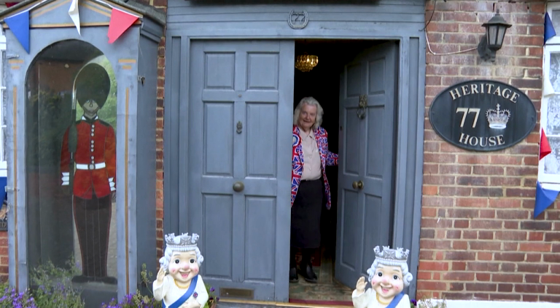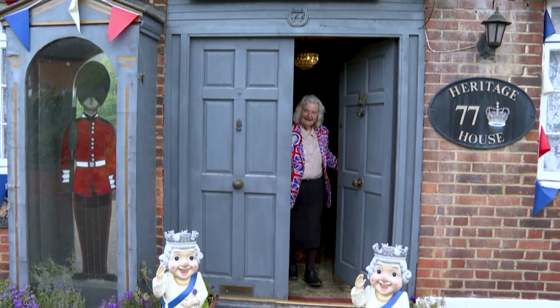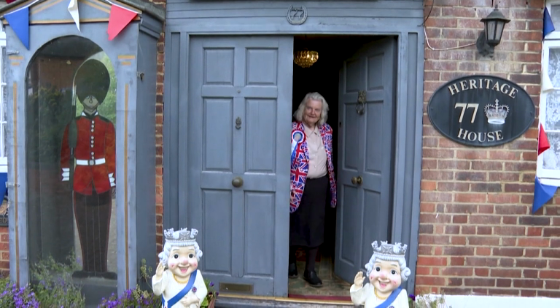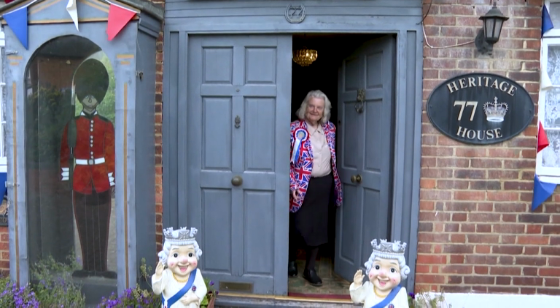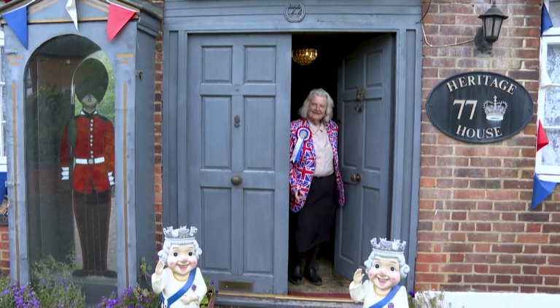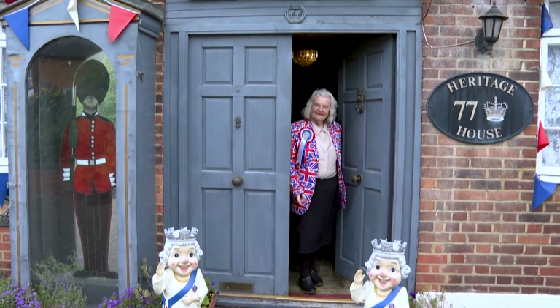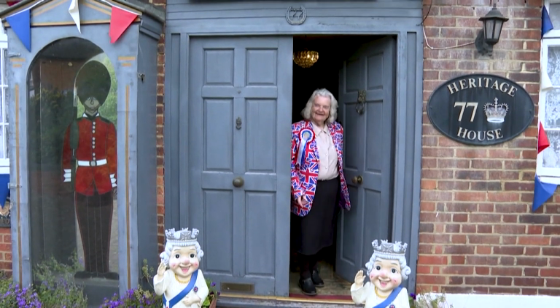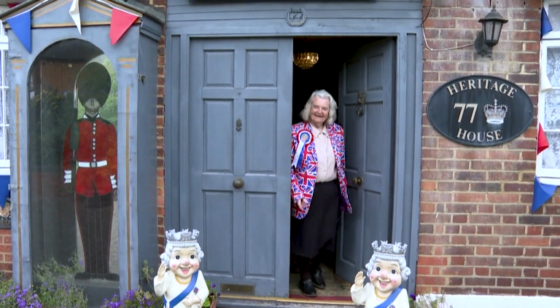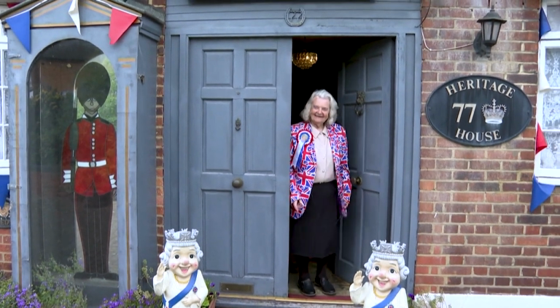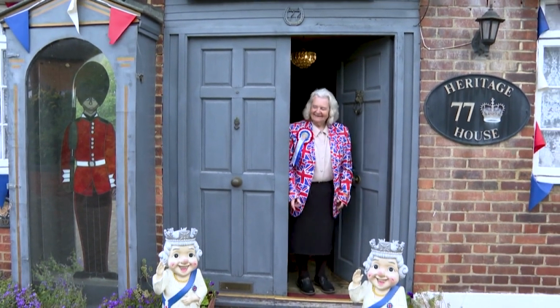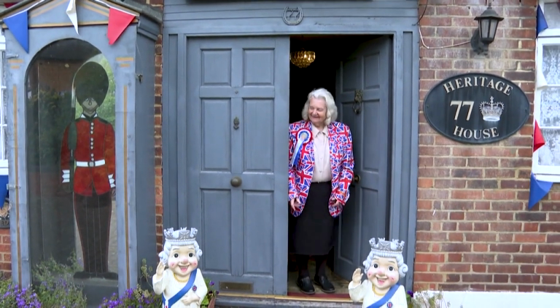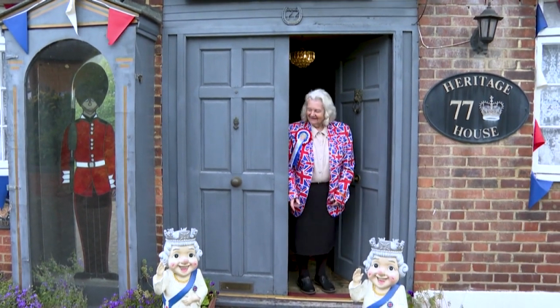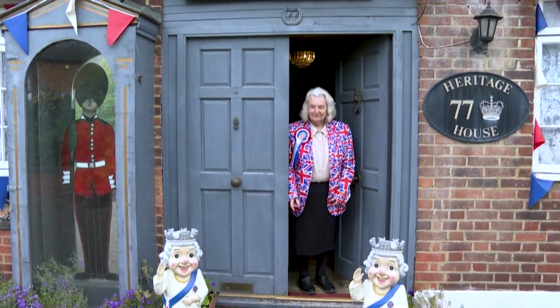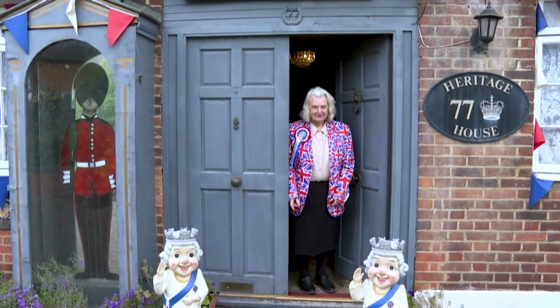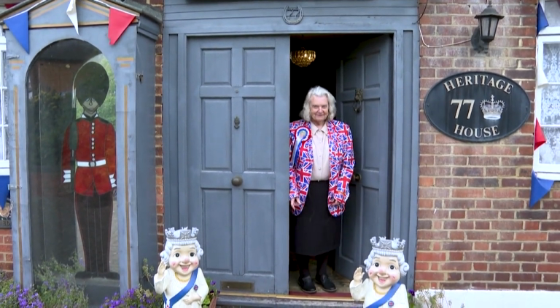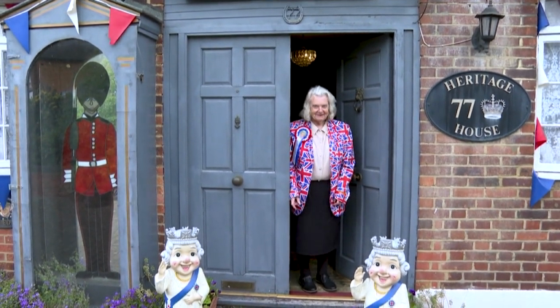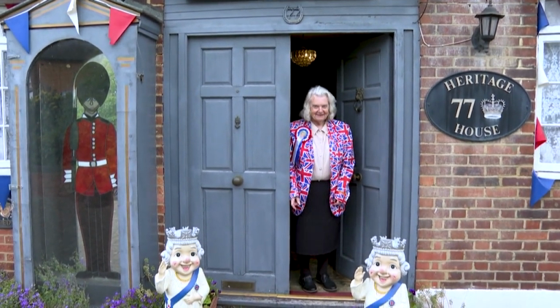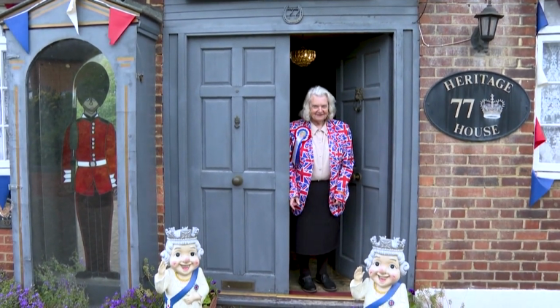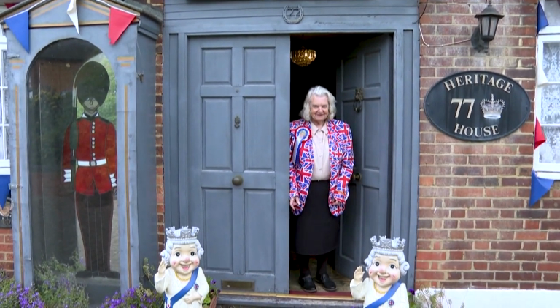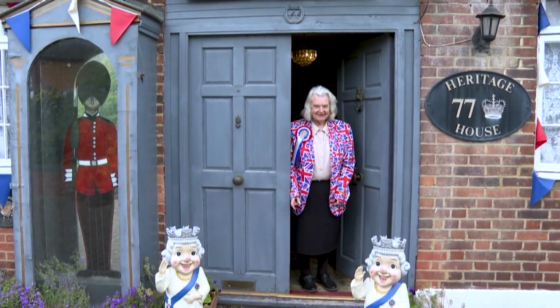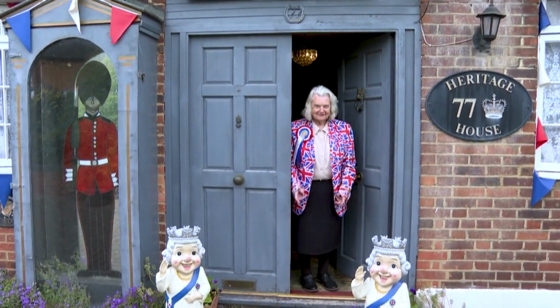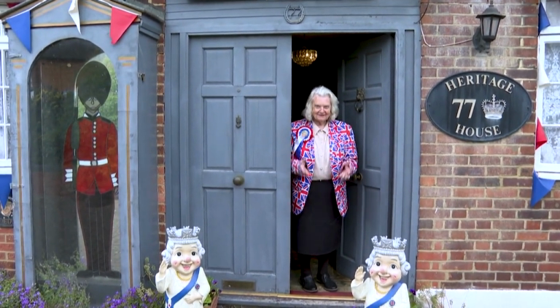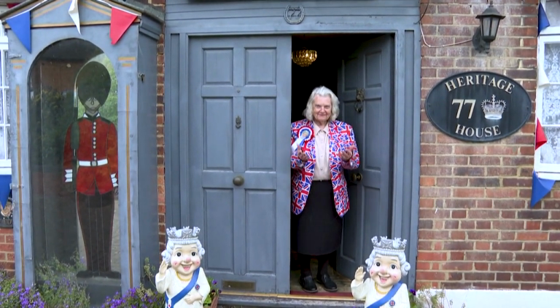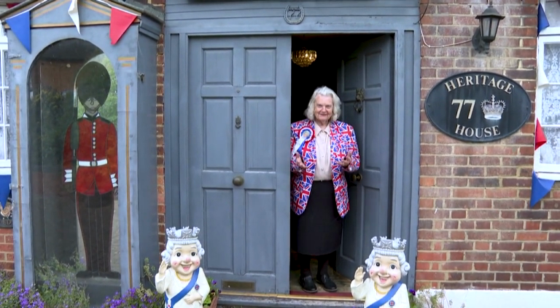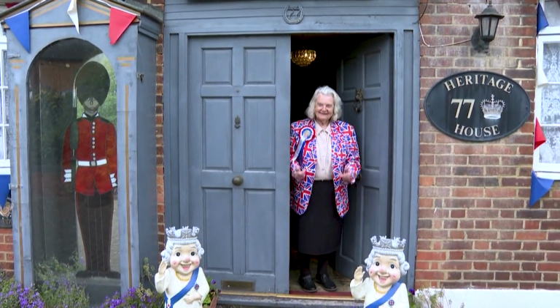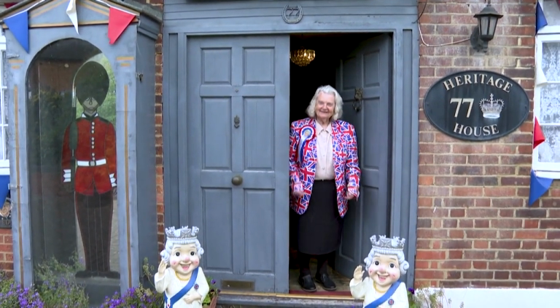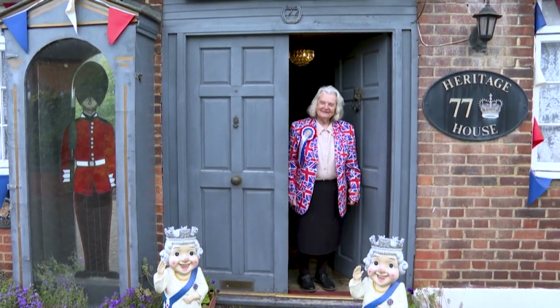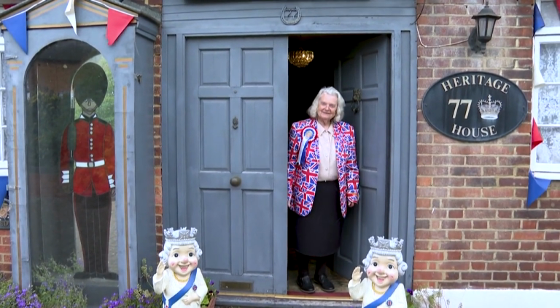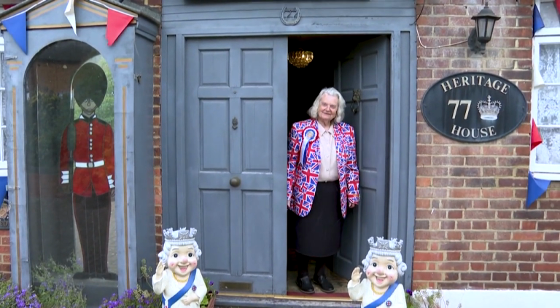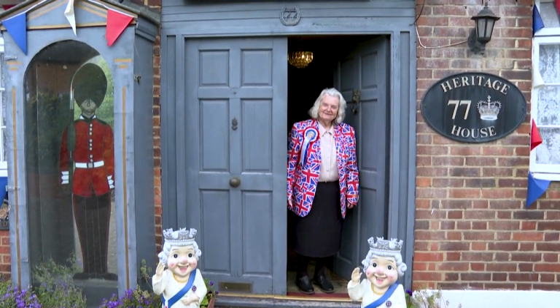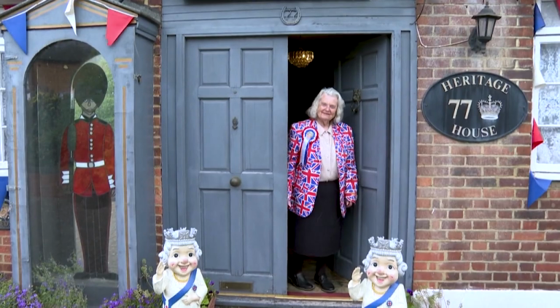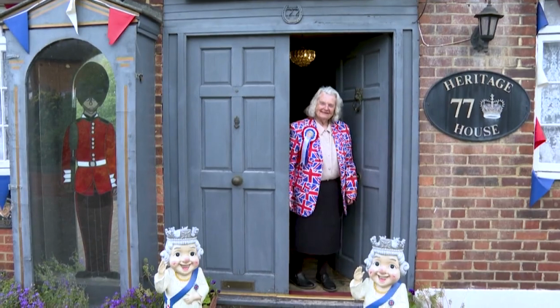Hello there, hi. Welcome to Heritage House. Come on in, I'll show you around.